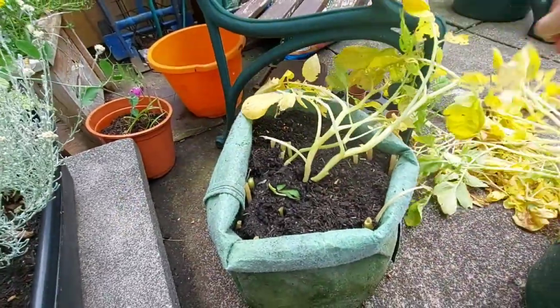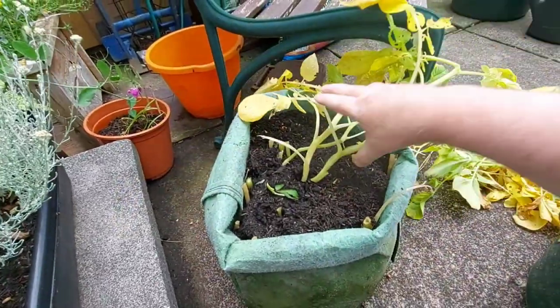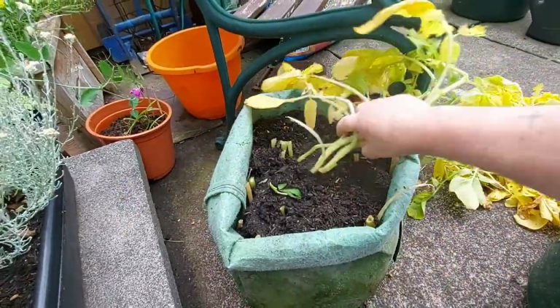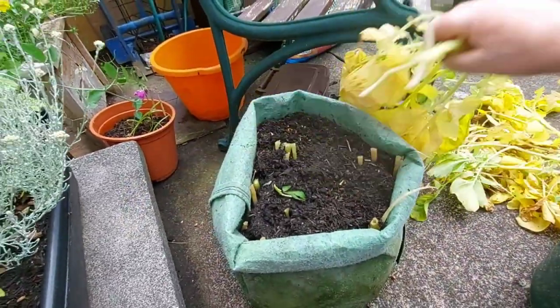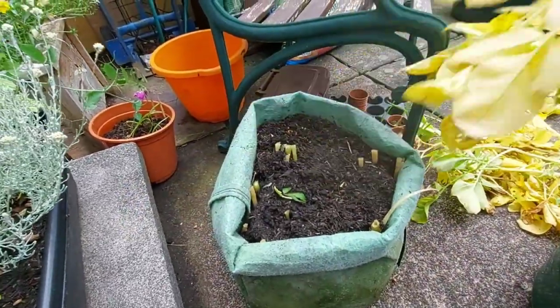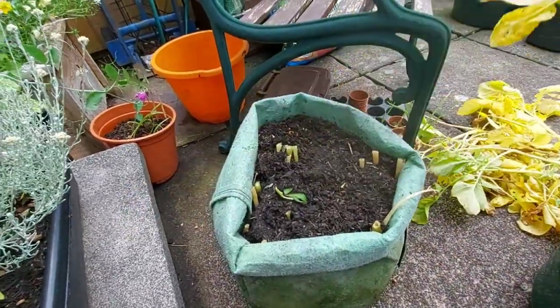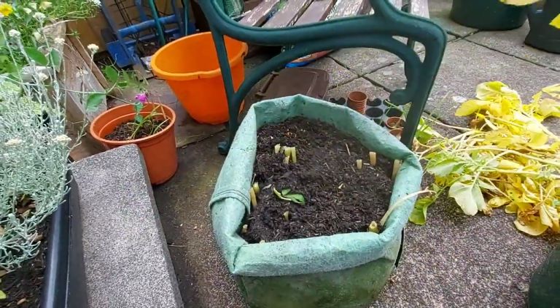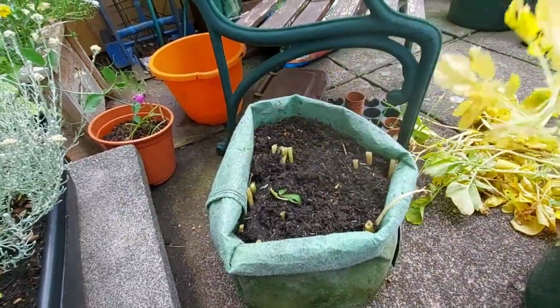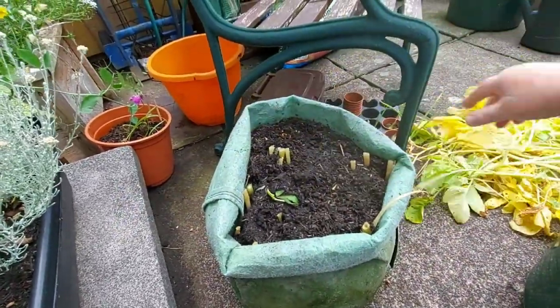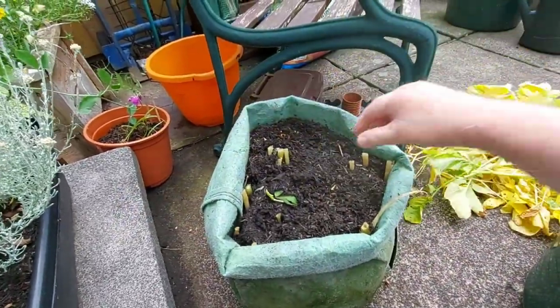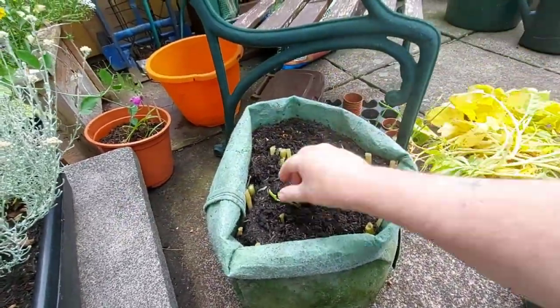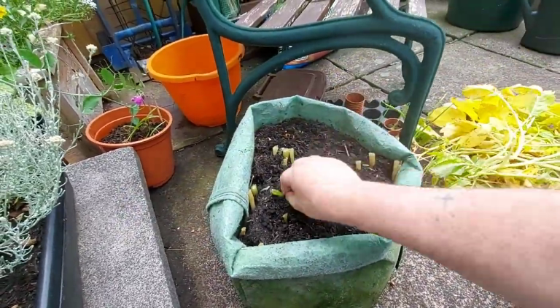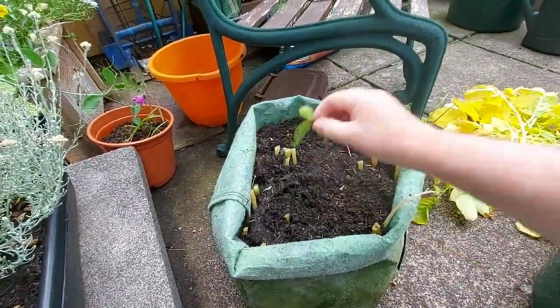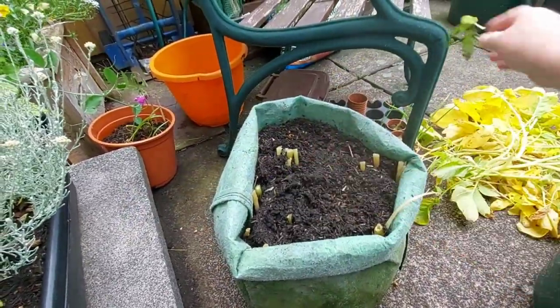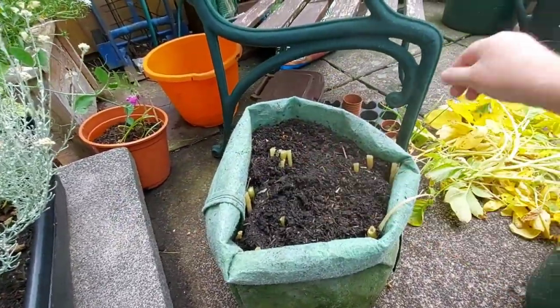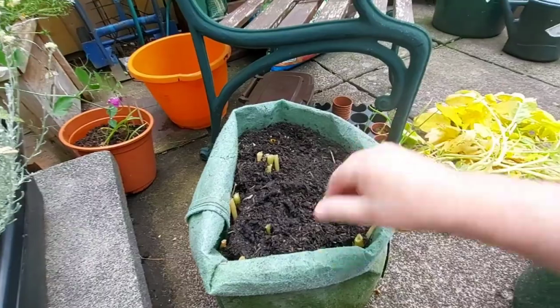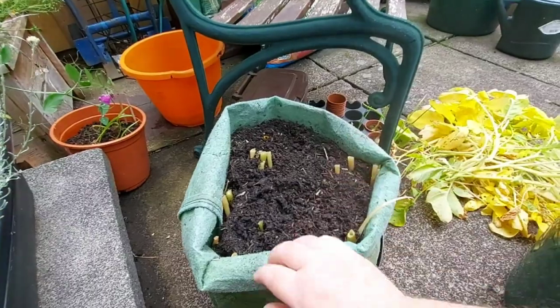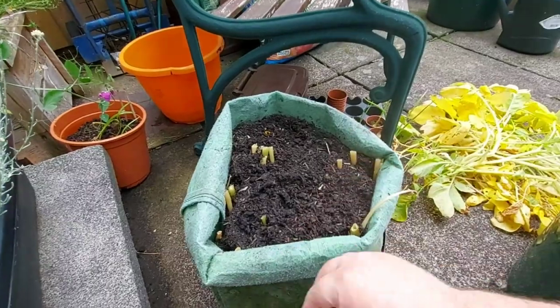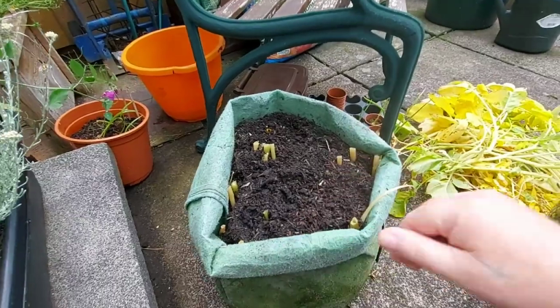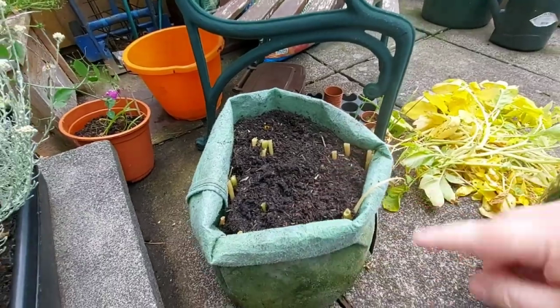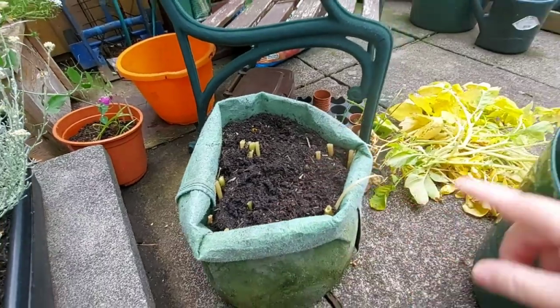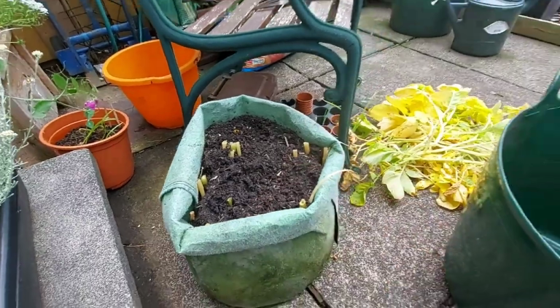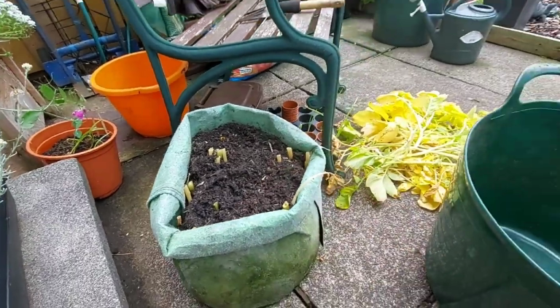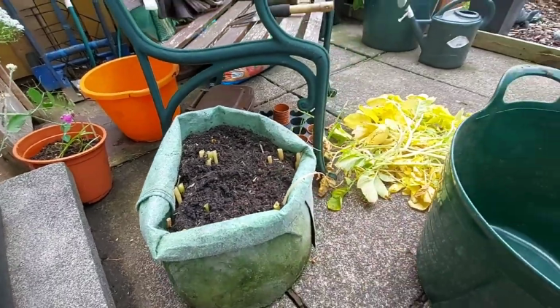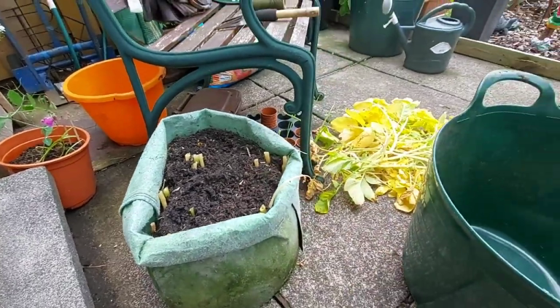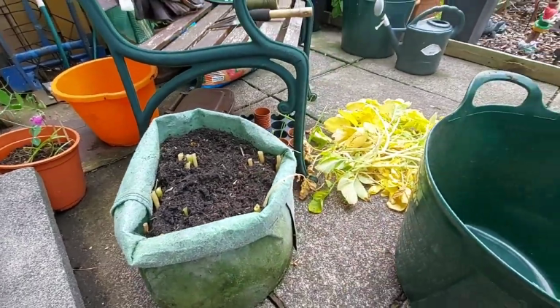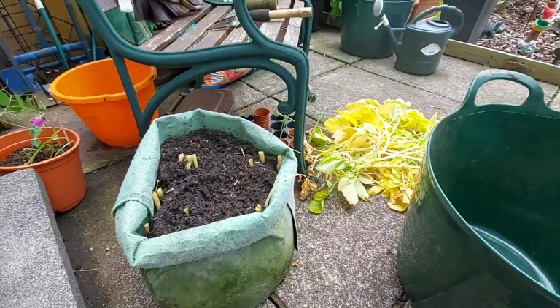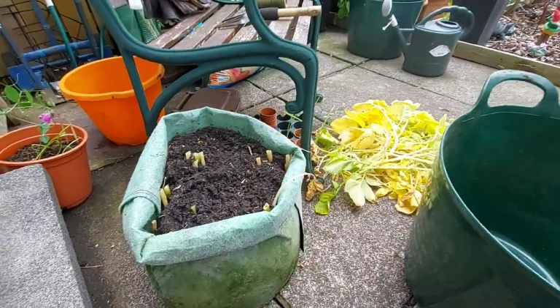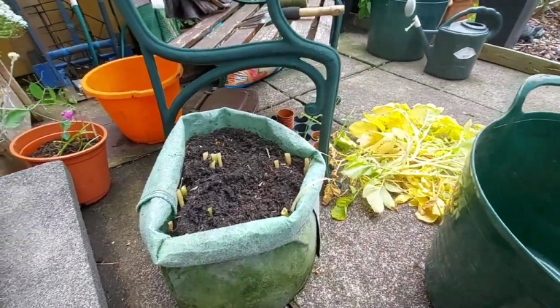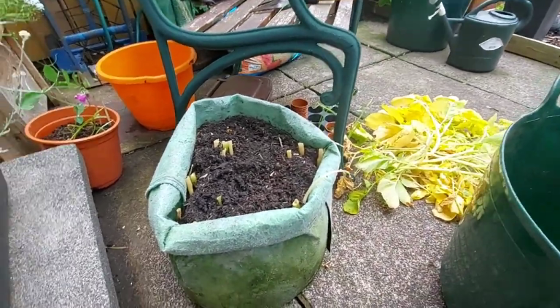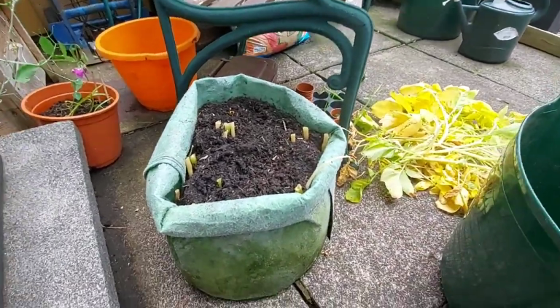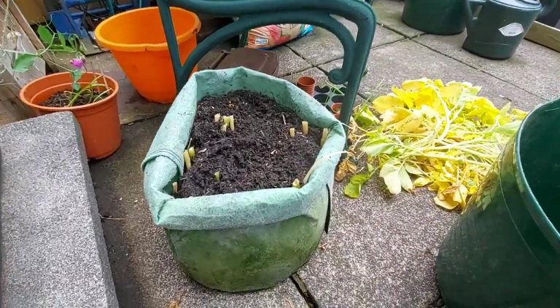I've got the compost bin here. I'll tip these into the bucket and then I'll get back to these.